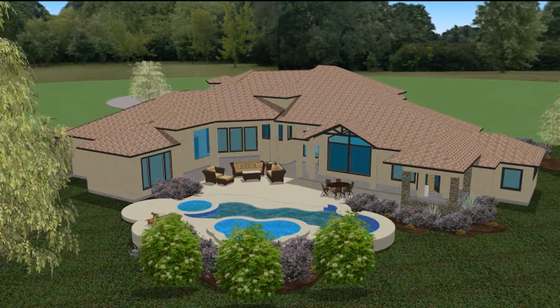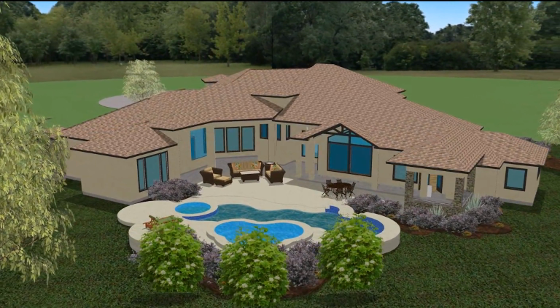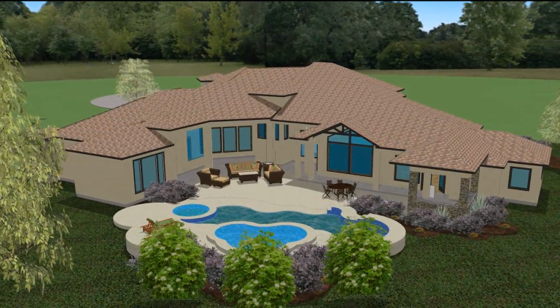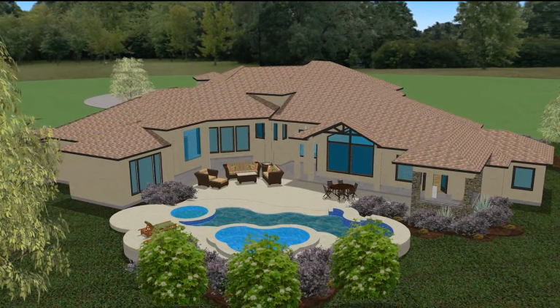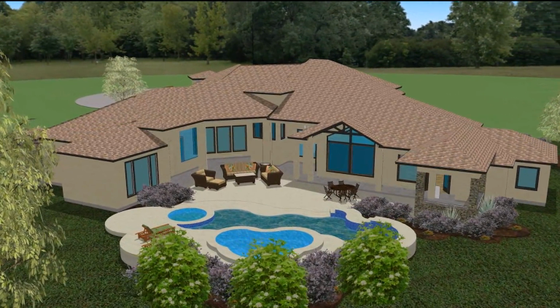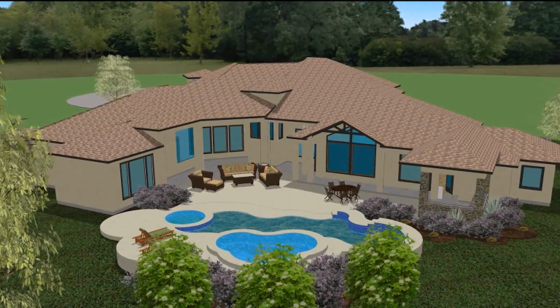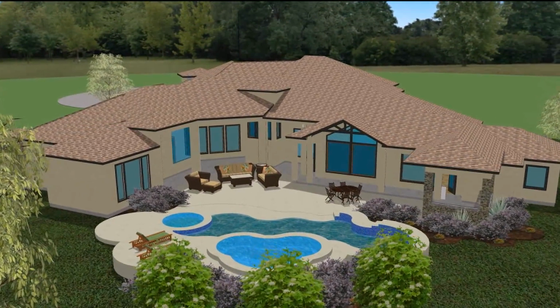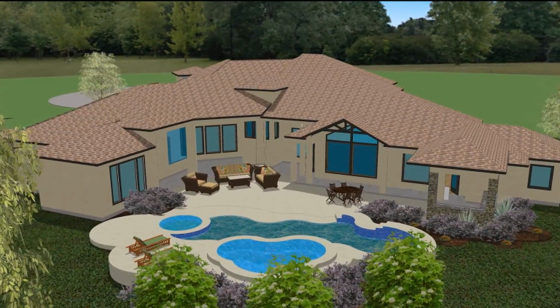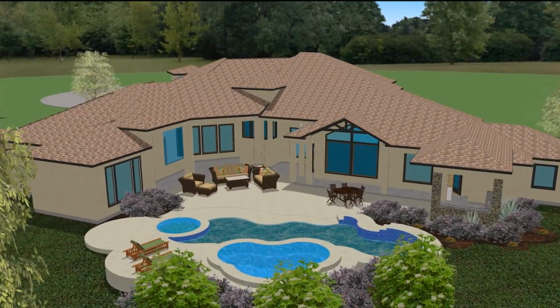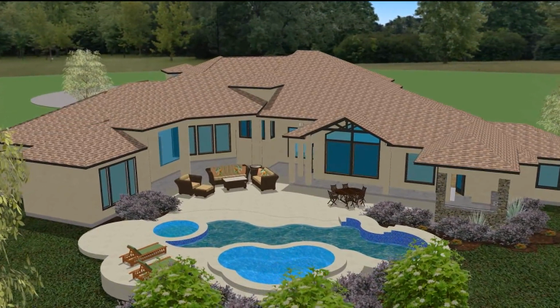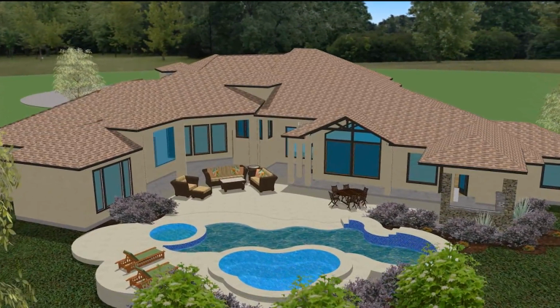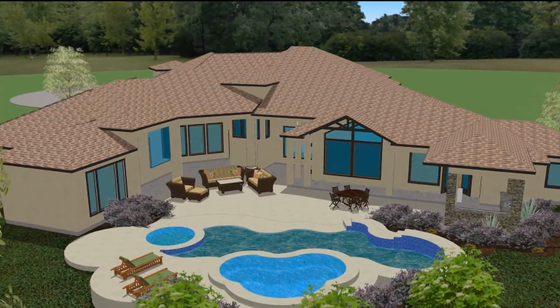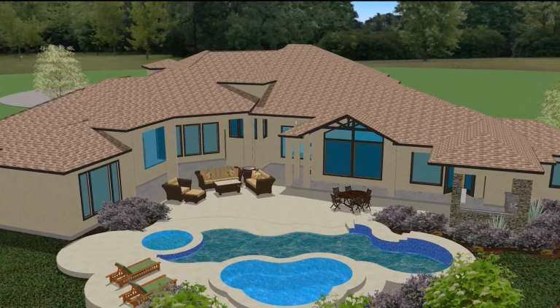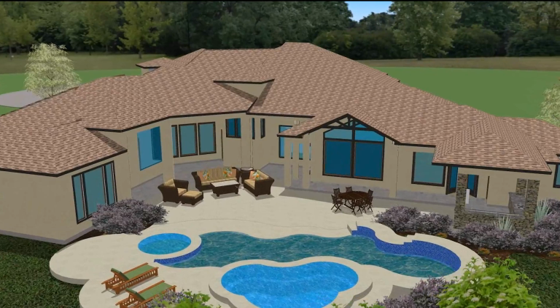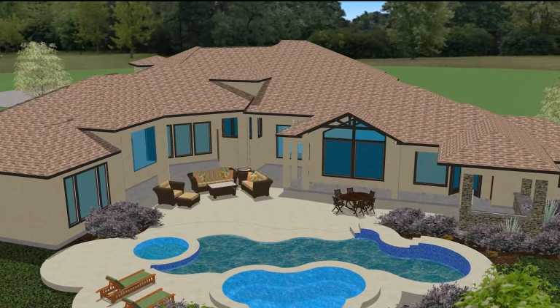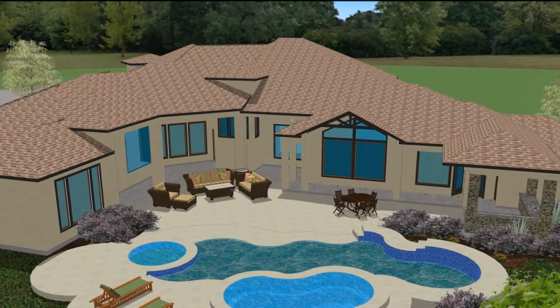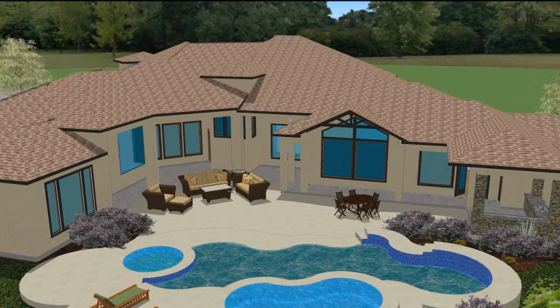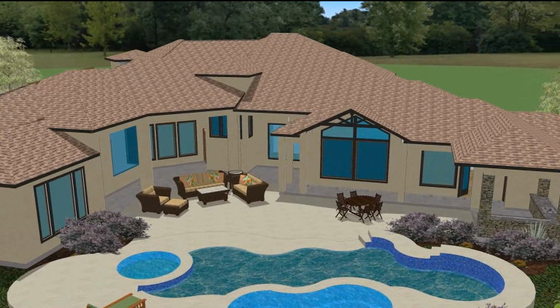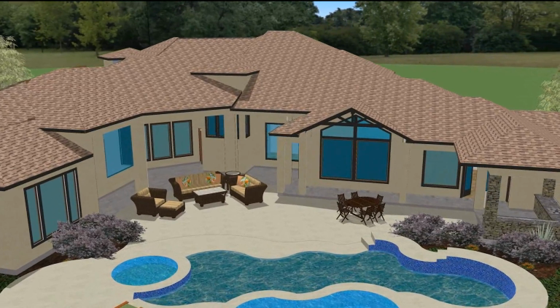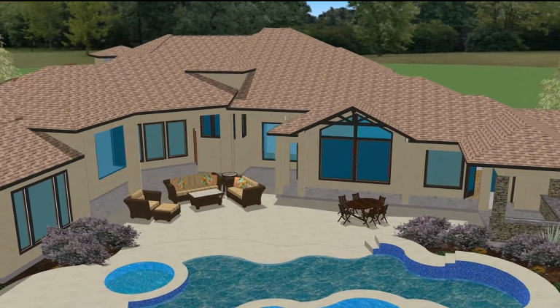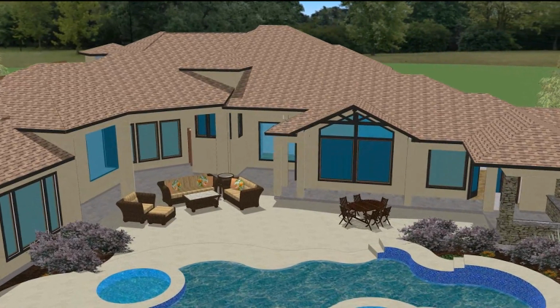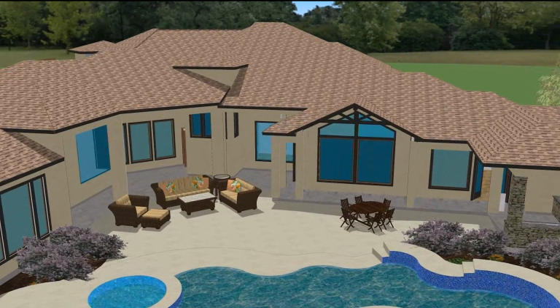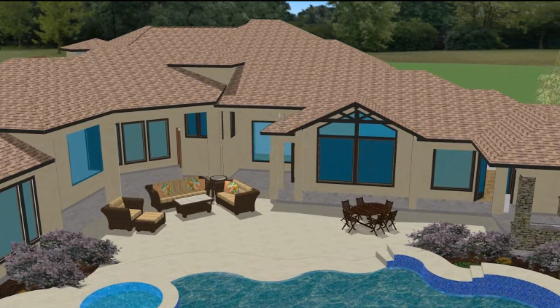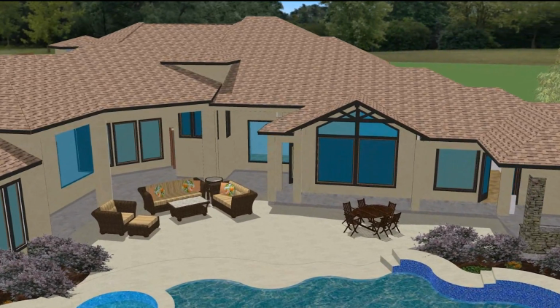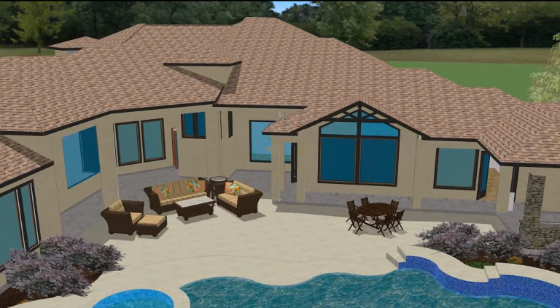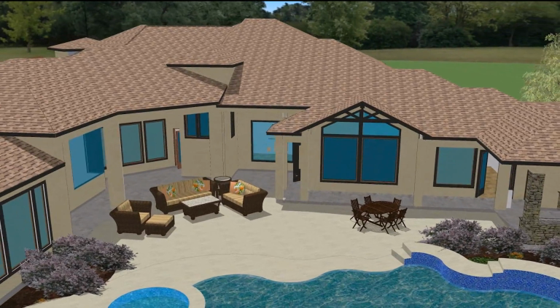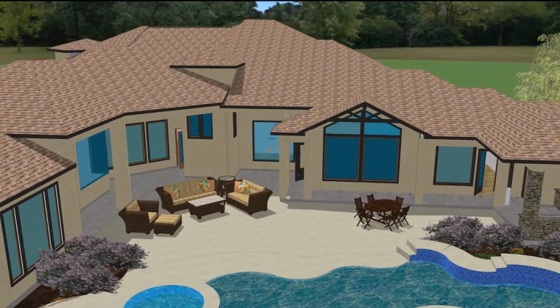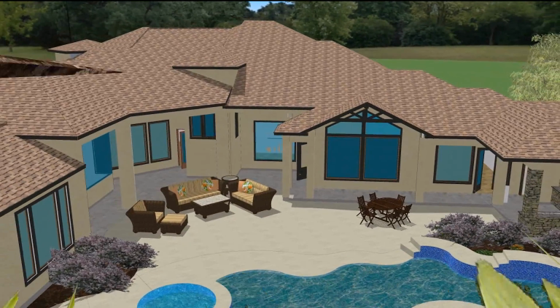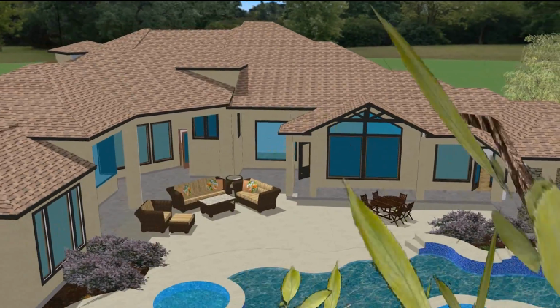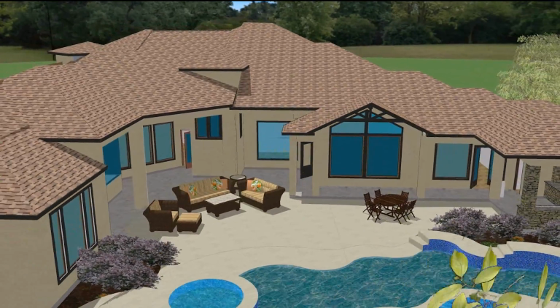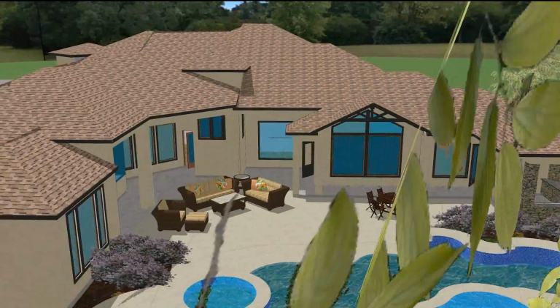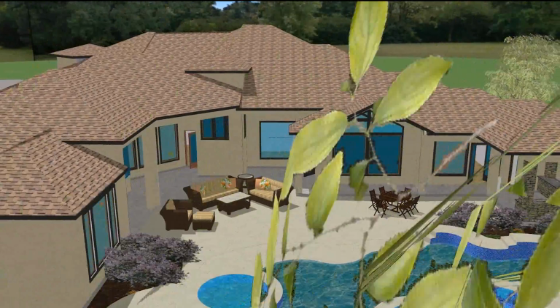A relaxing master retreat with a parlor area, spacious master bath, huge master closet, and safe room.